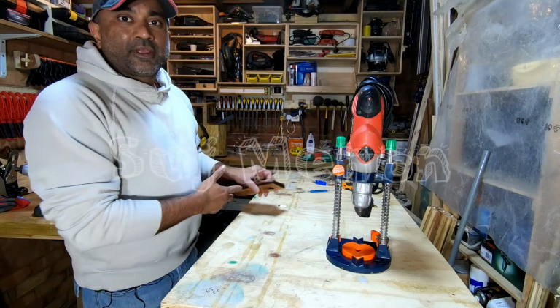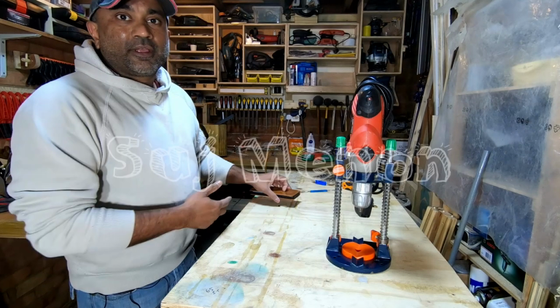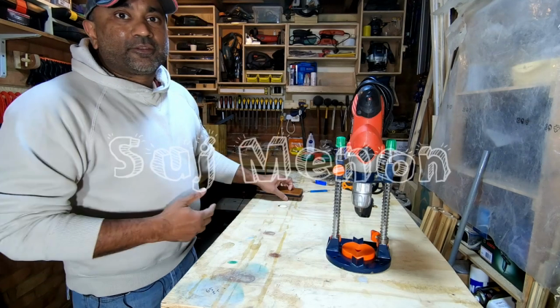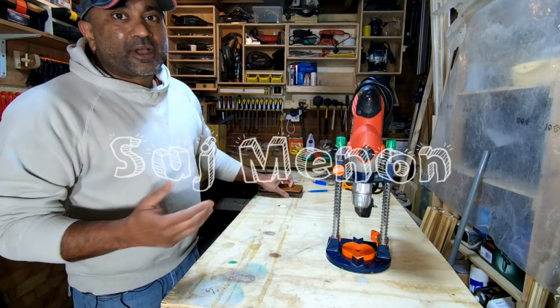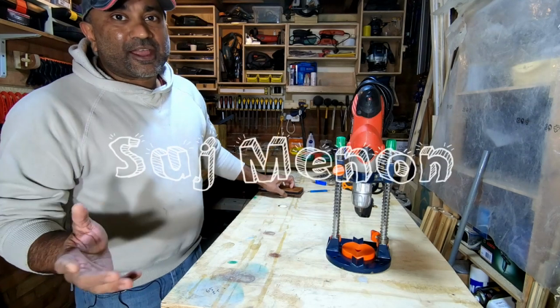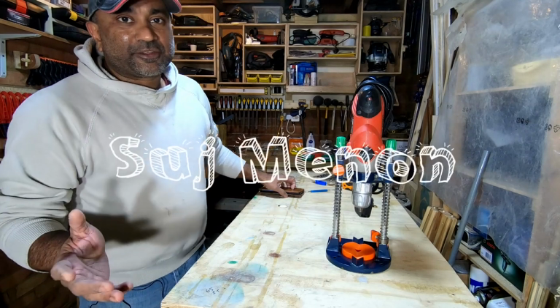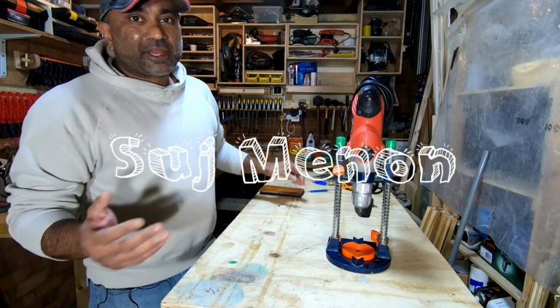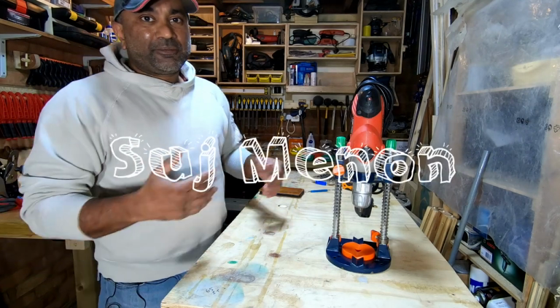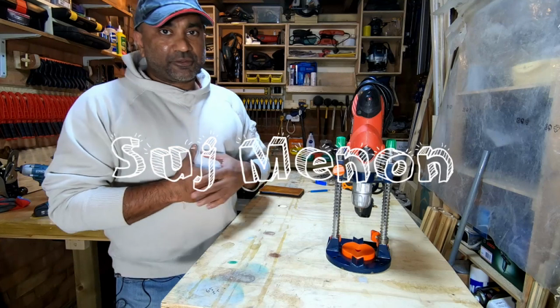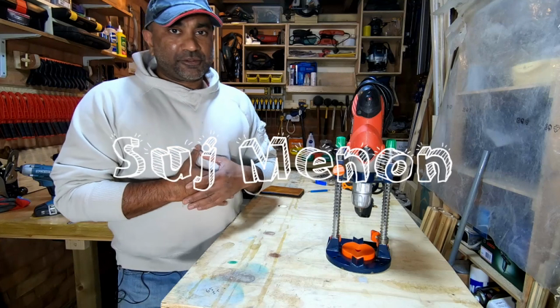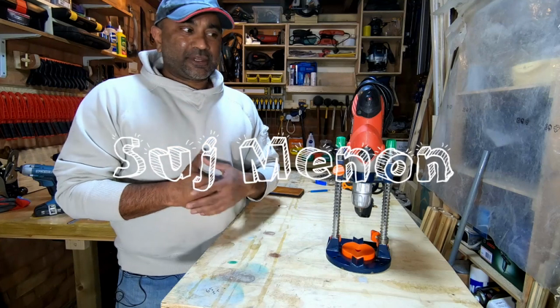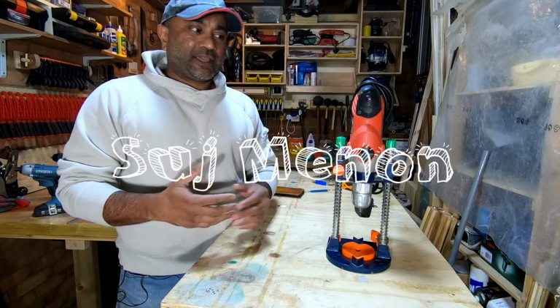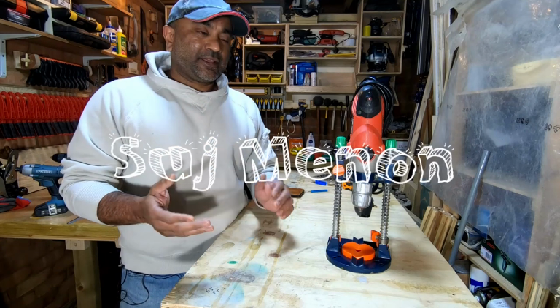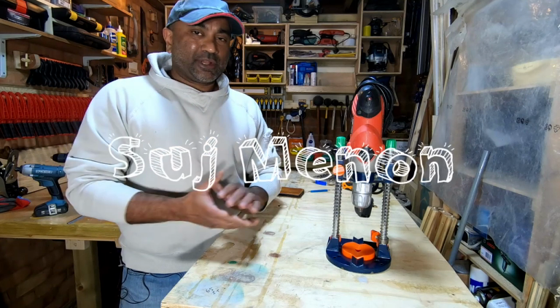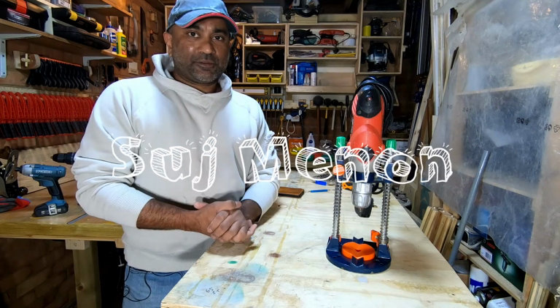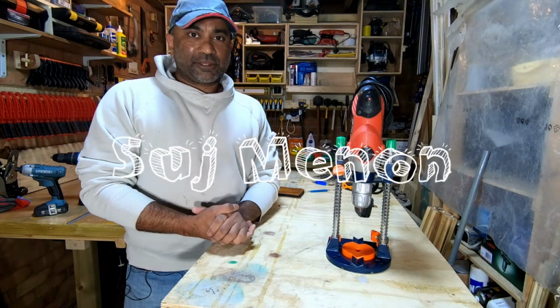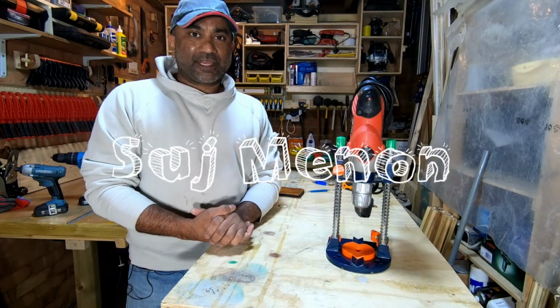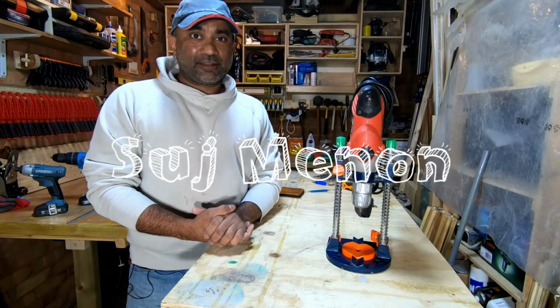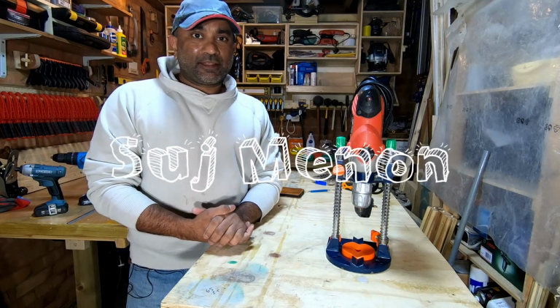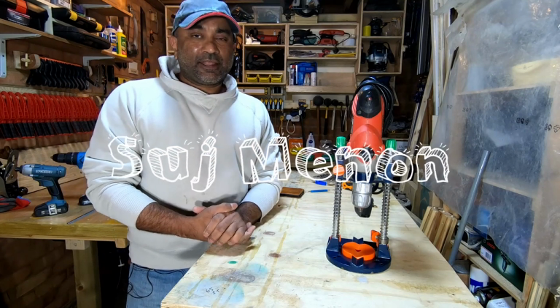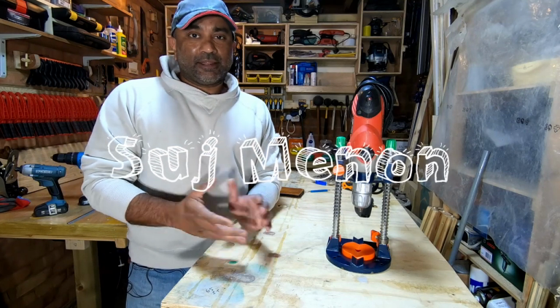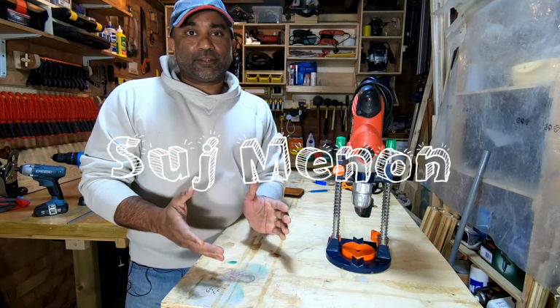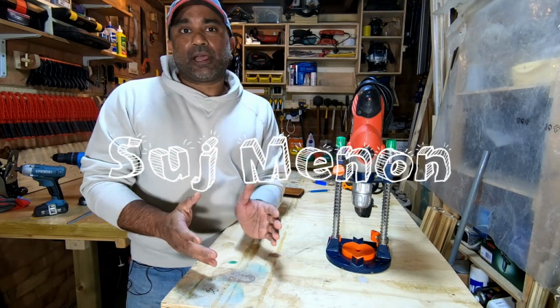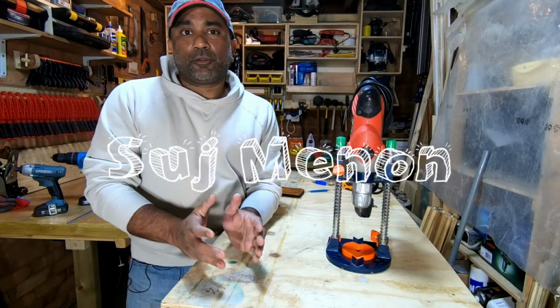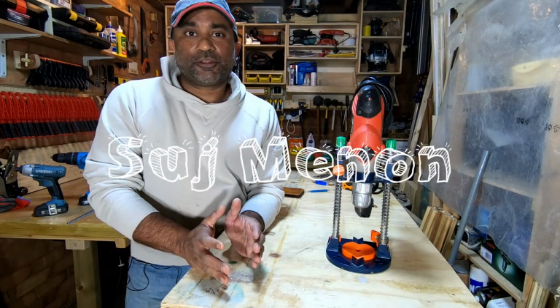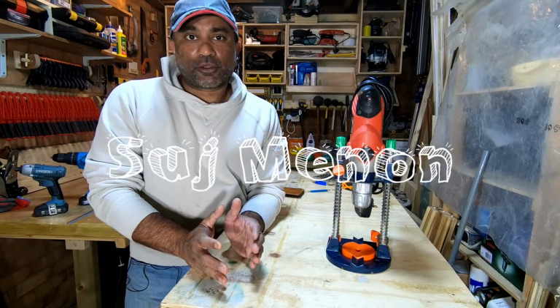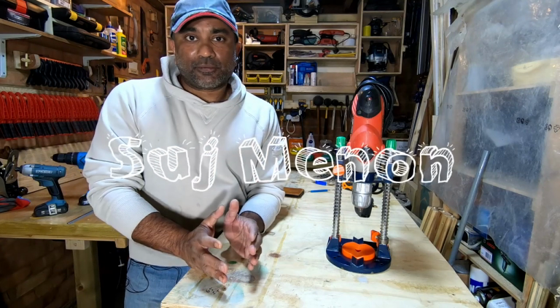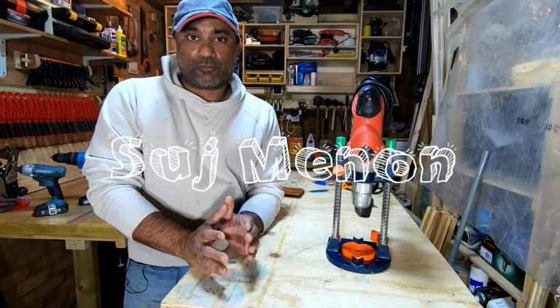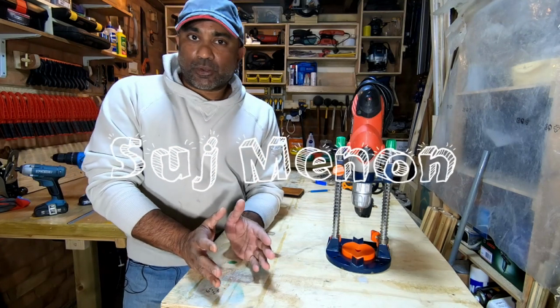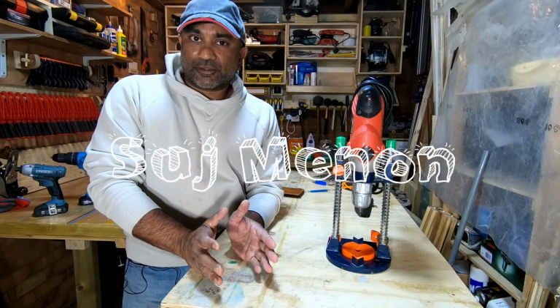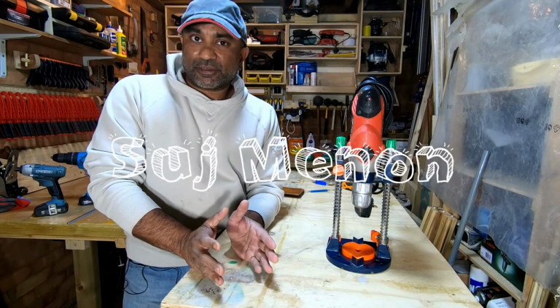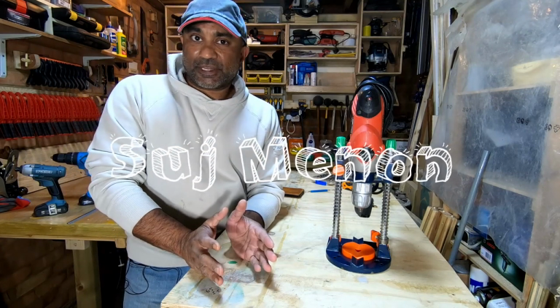Hi guys, my name is Suj and welcome to my channel. In this video I'm going to talk about a mobile drill stand.